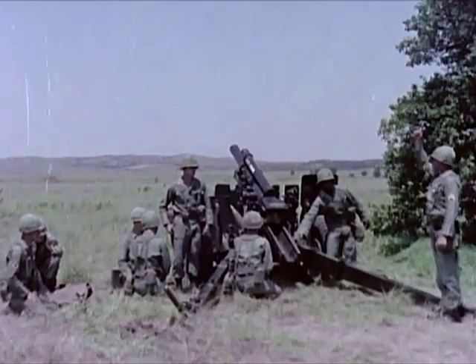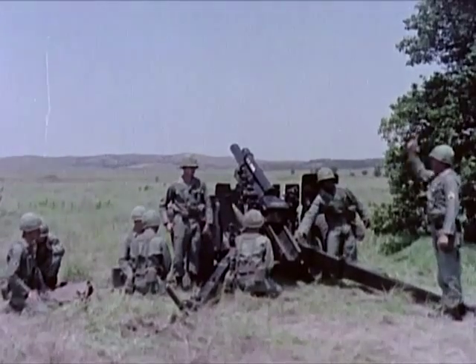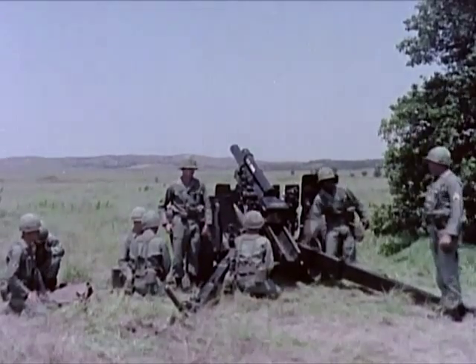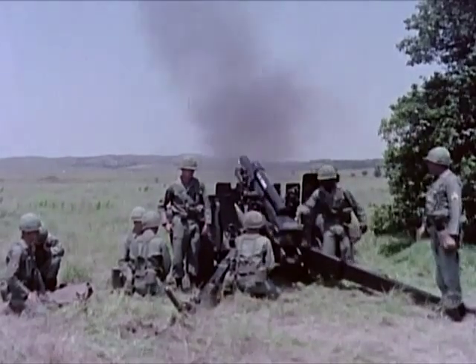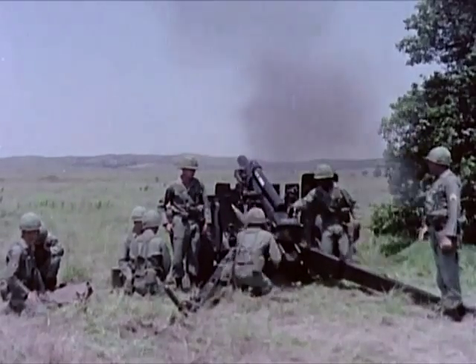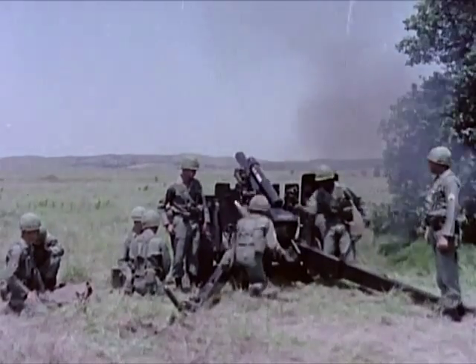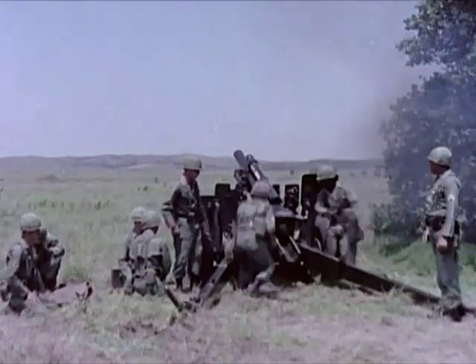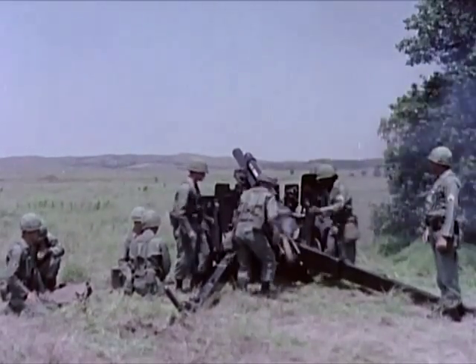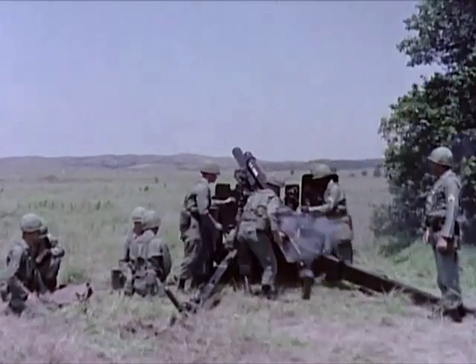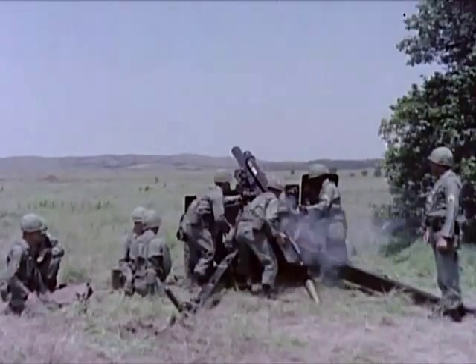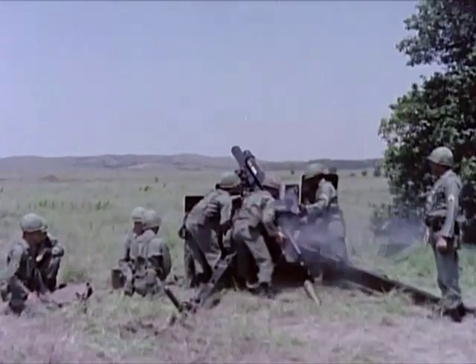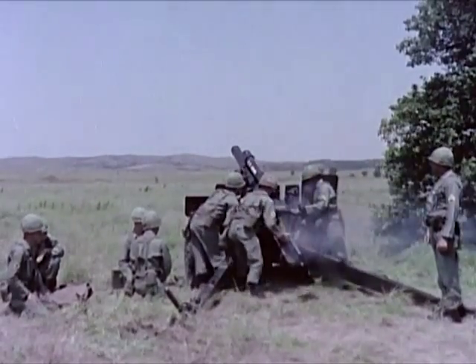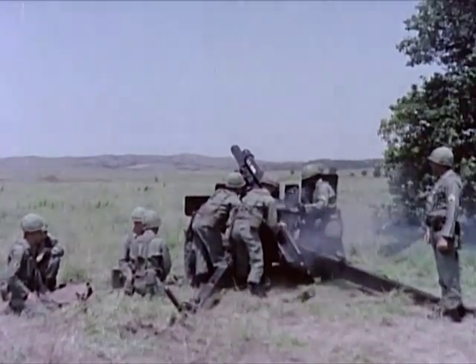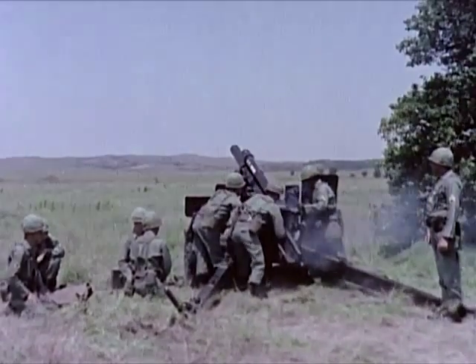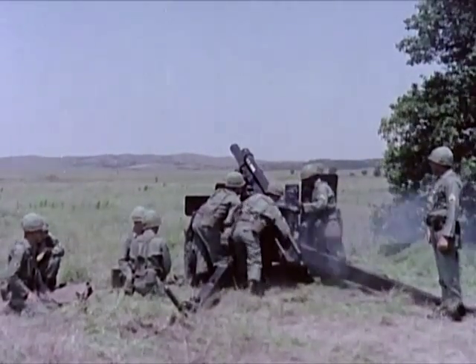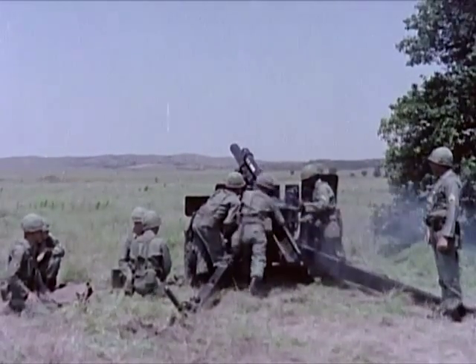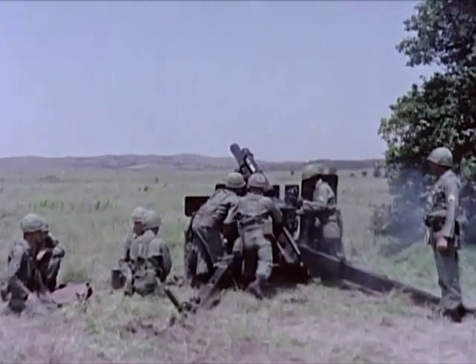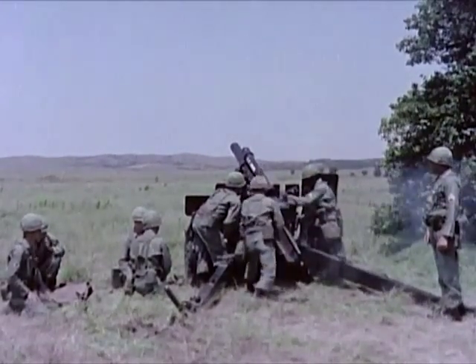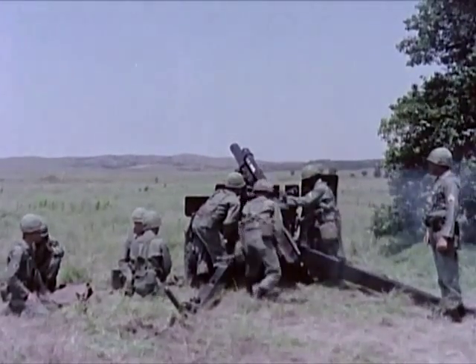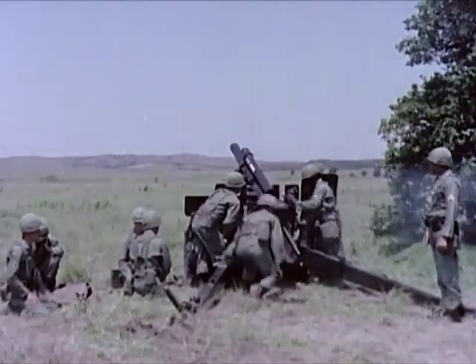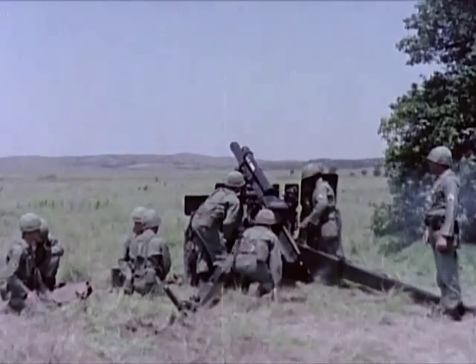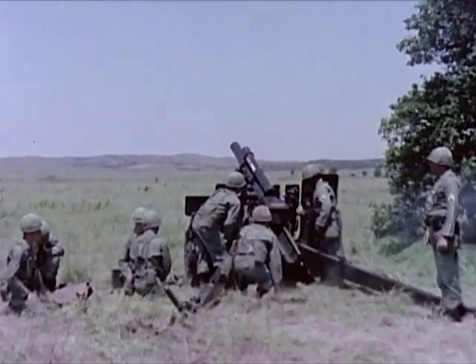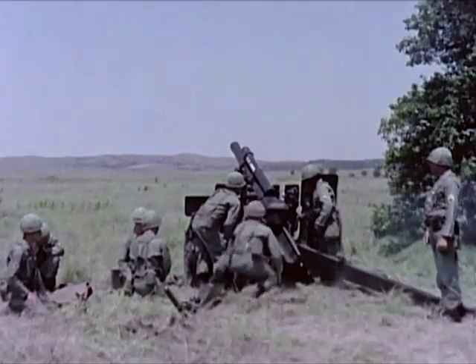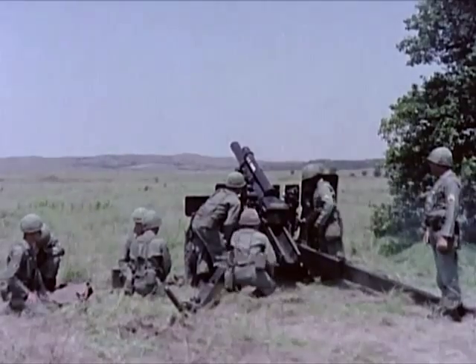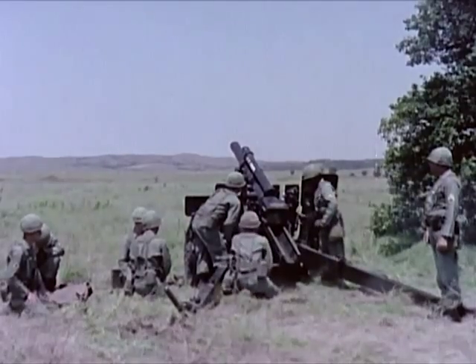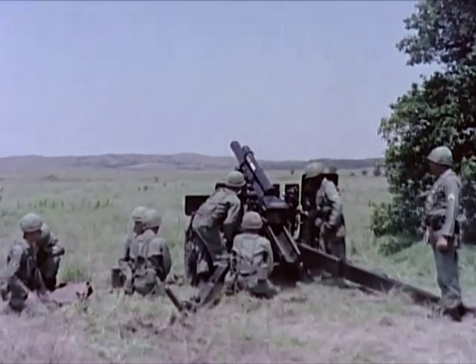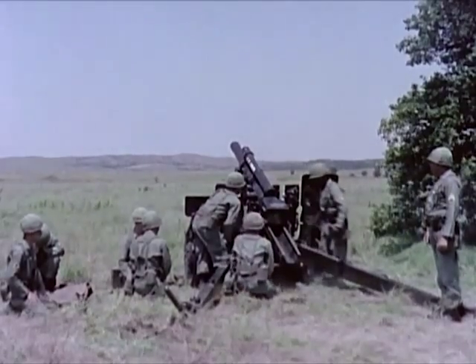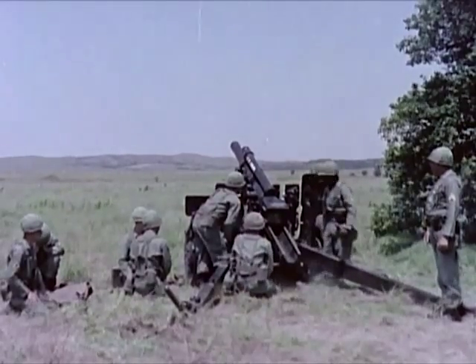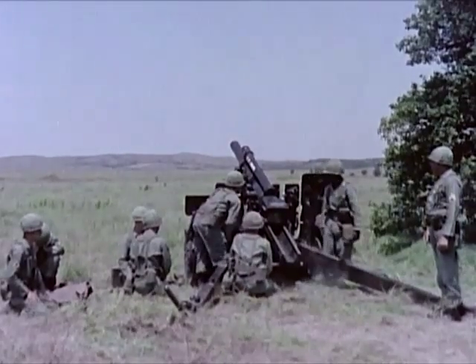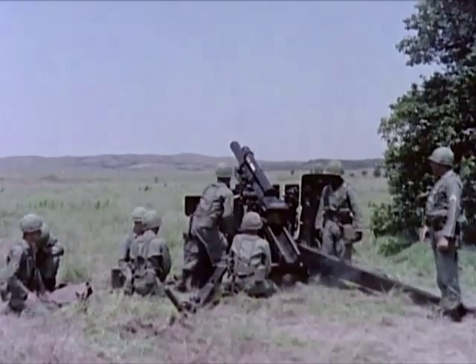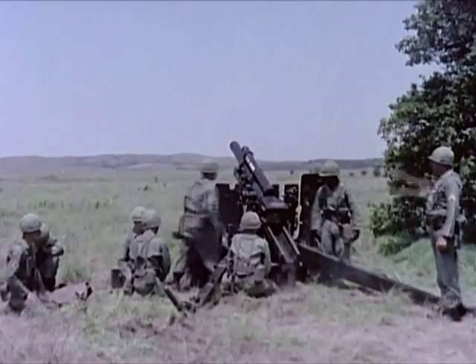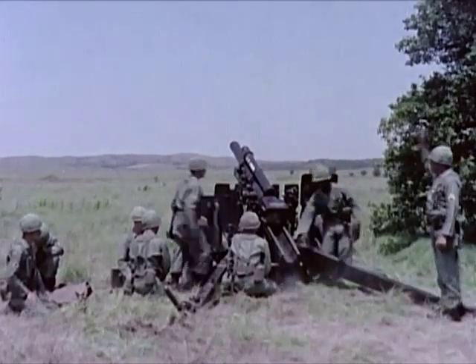Maximum rate of fire is 10 rounds per minute for three minutes, and the sustained rate of fire is three rounds per minute.